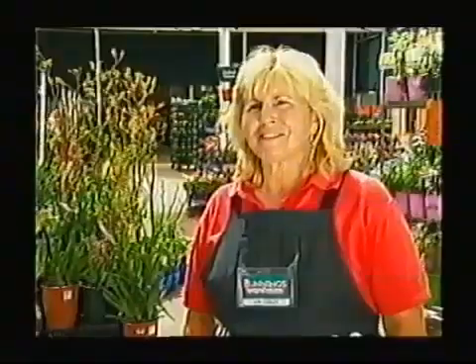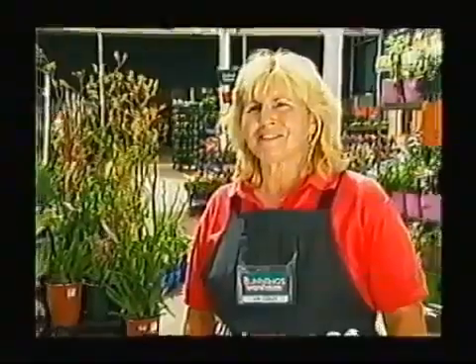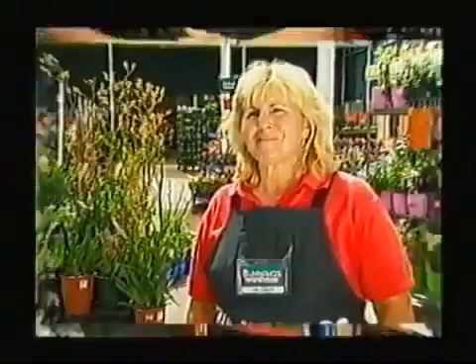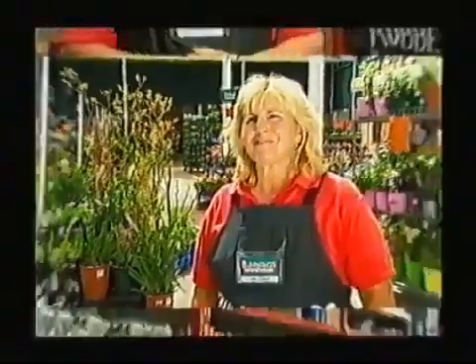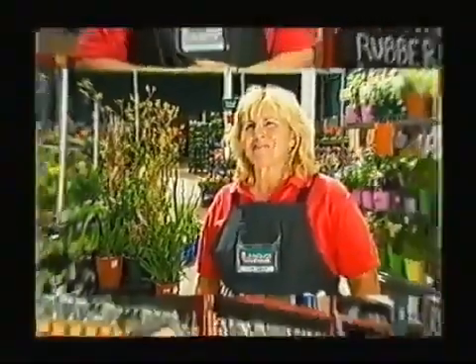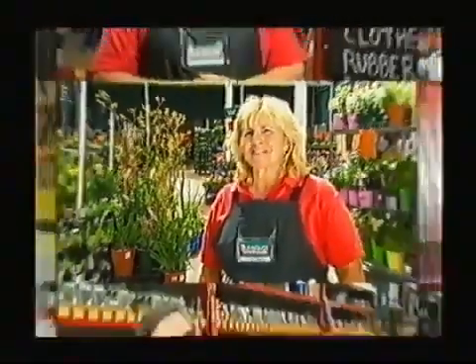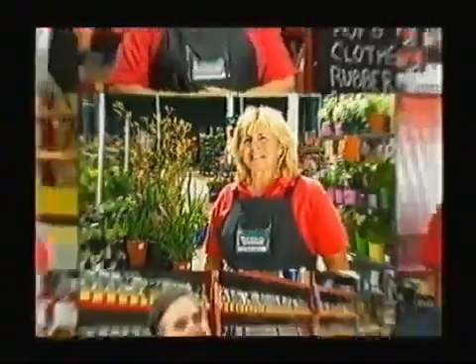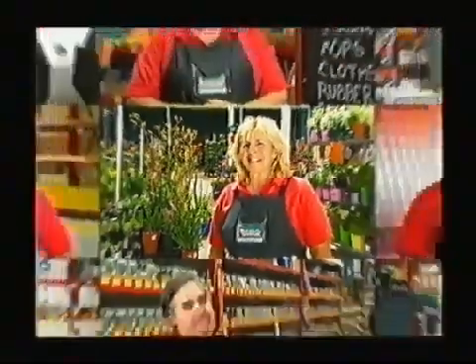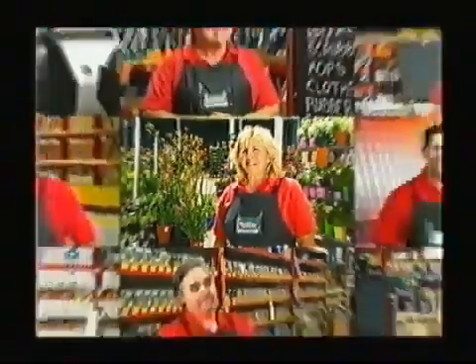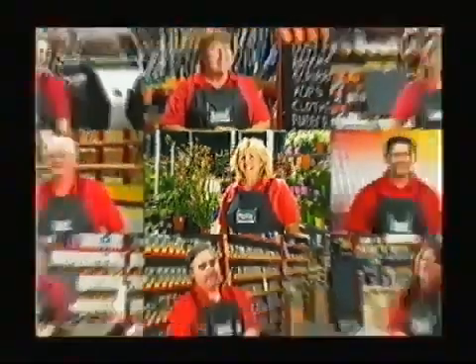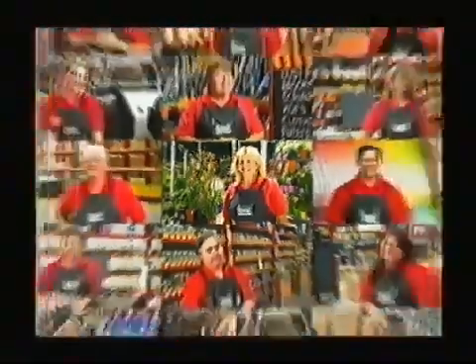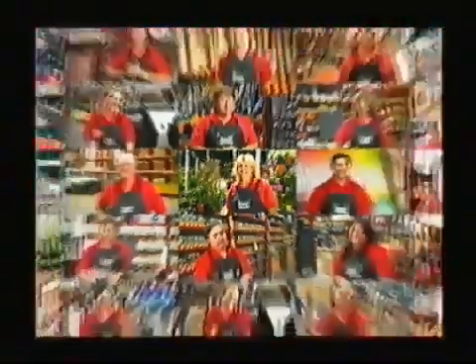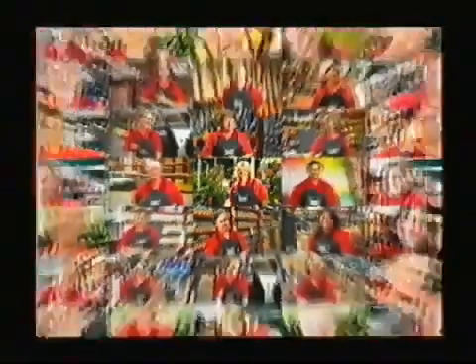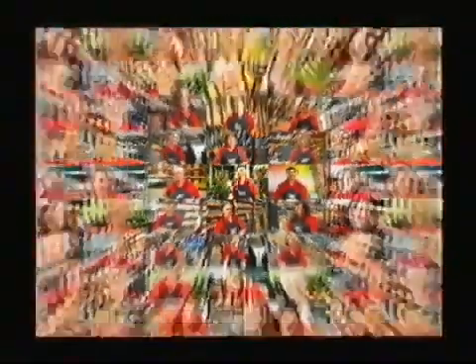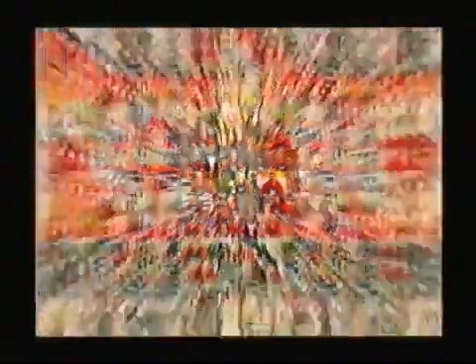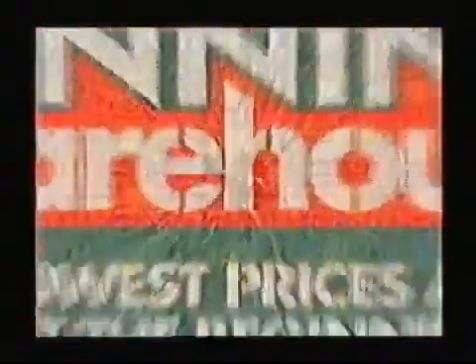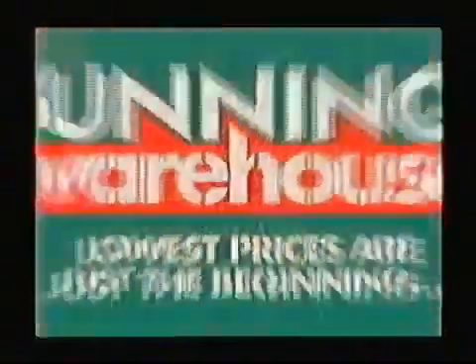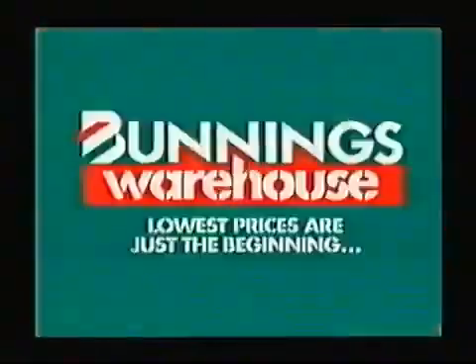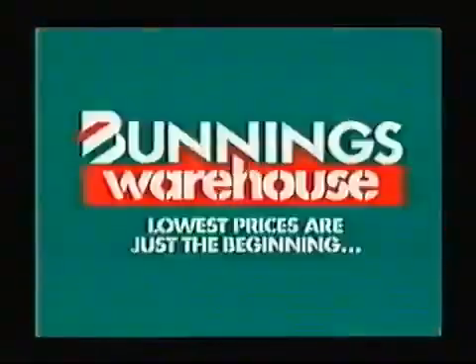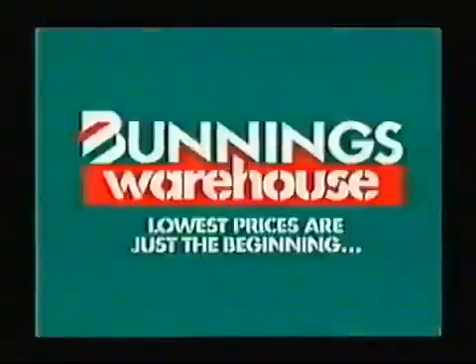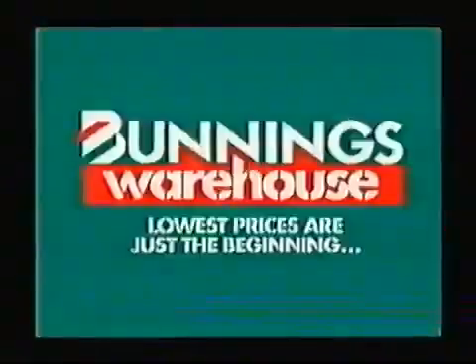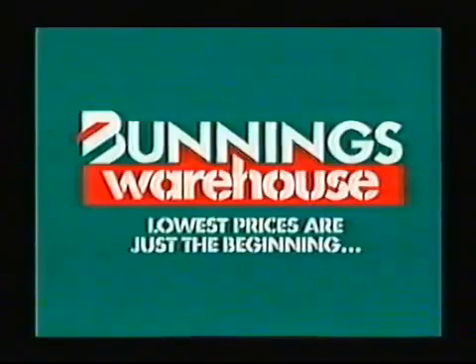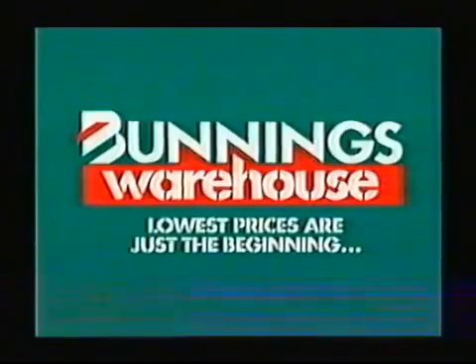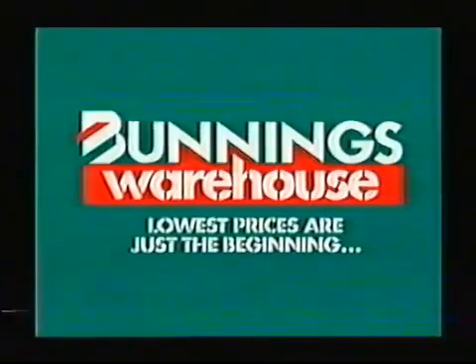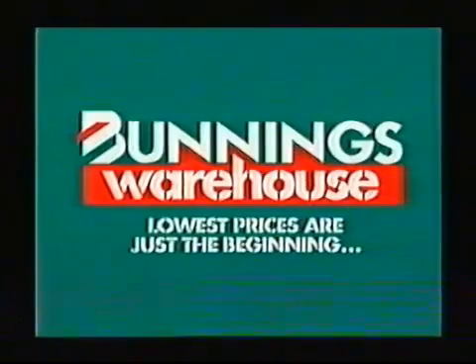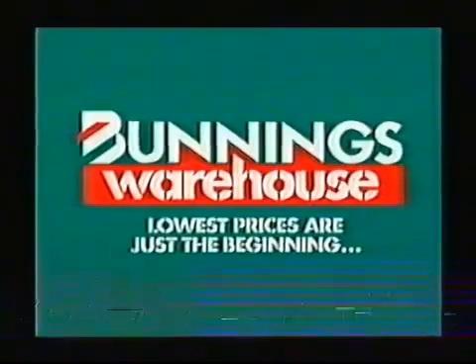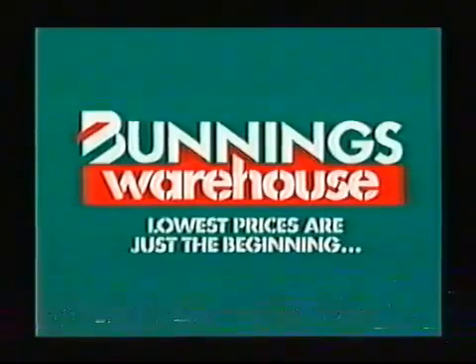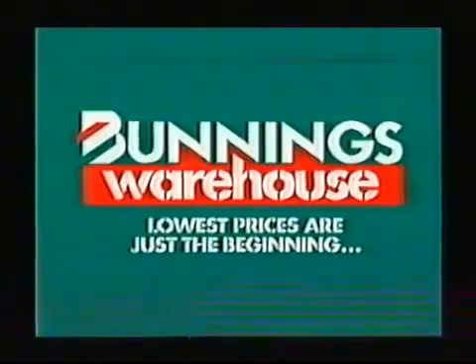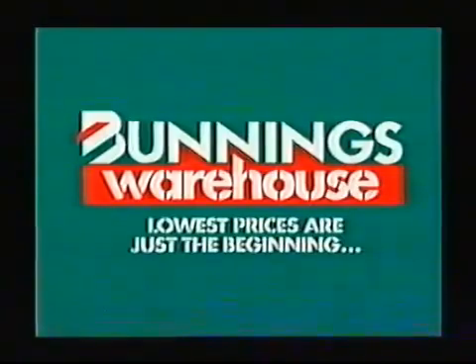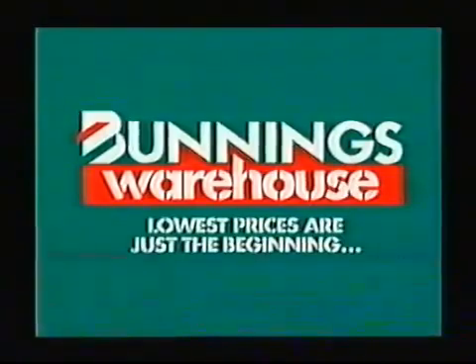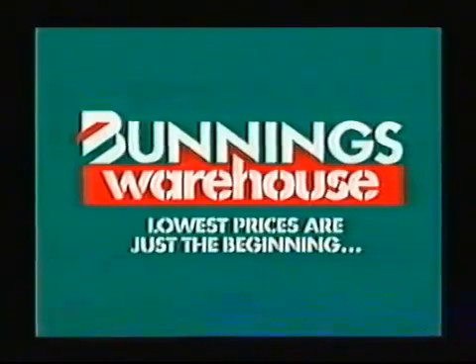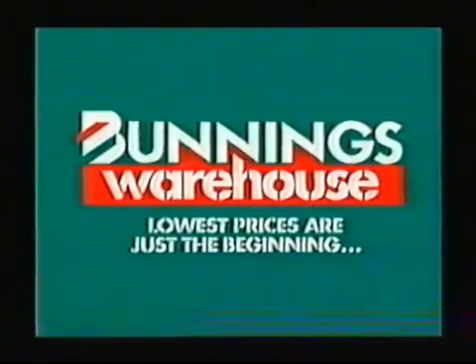They've got the best prices. Lowest prices are just the beginning.